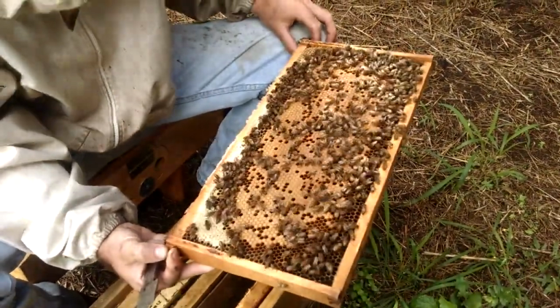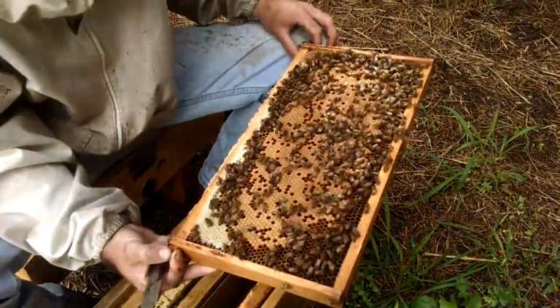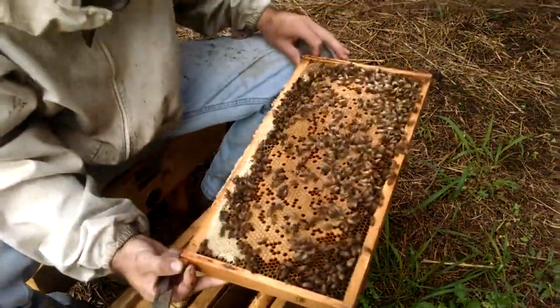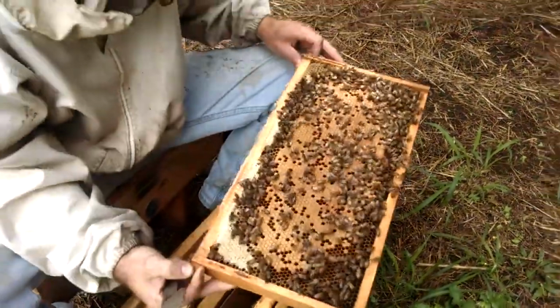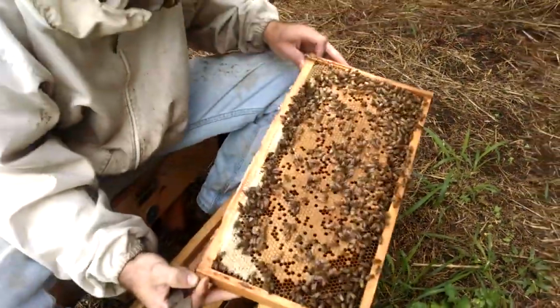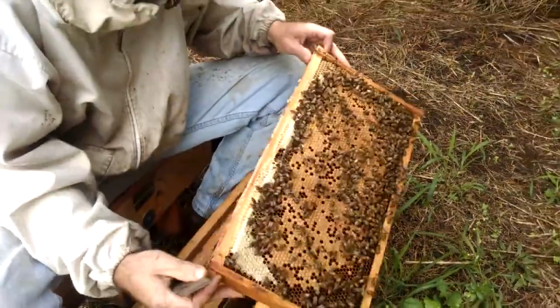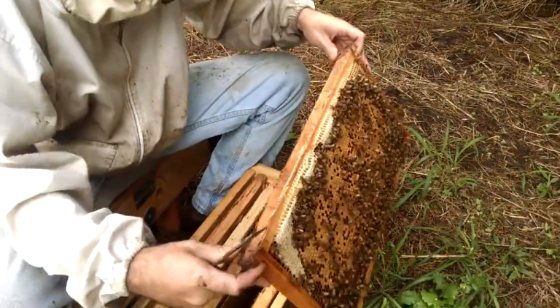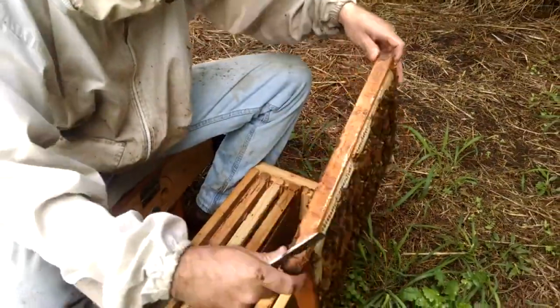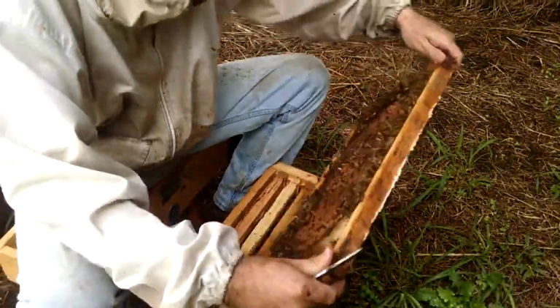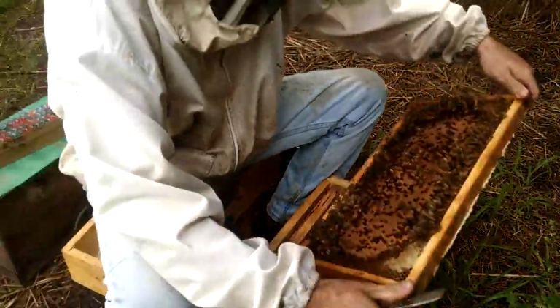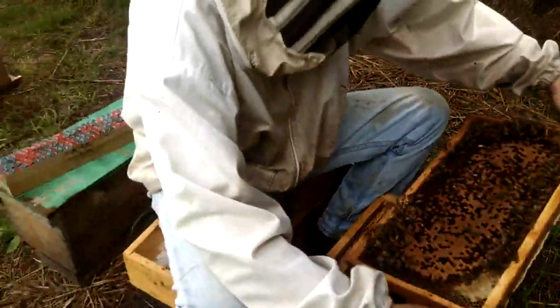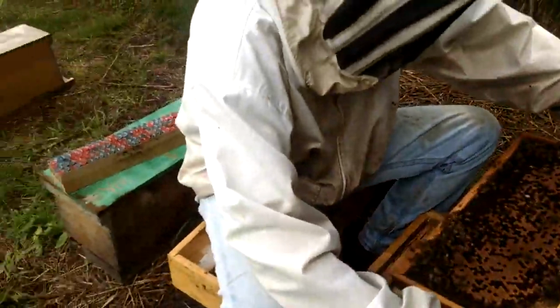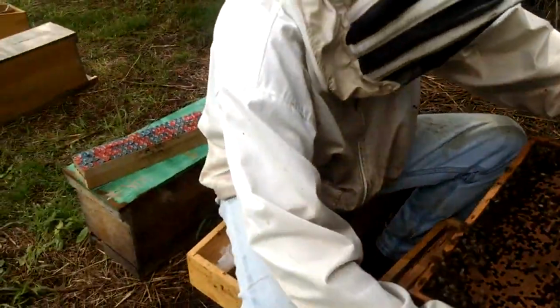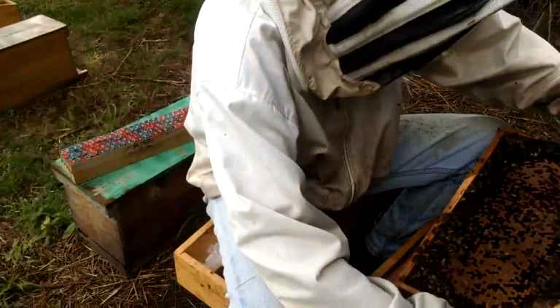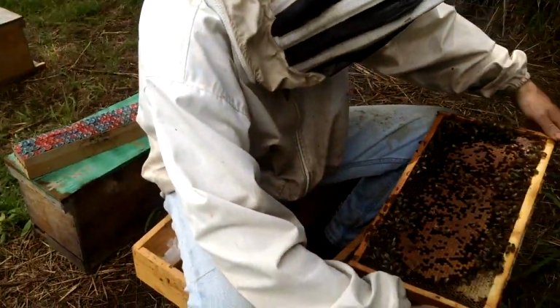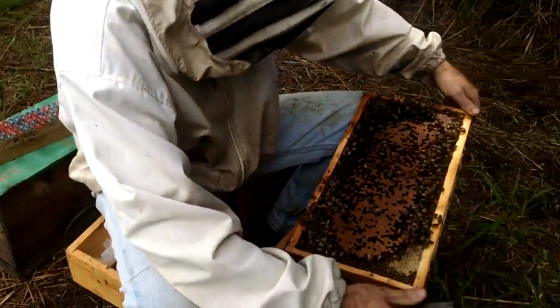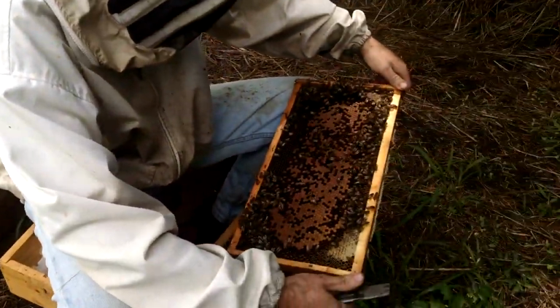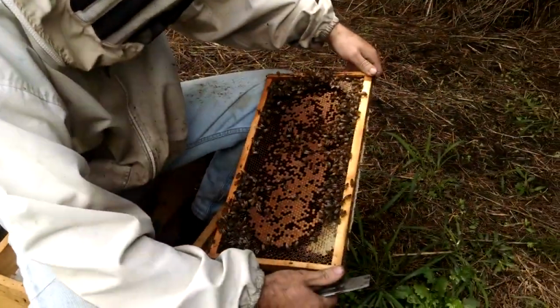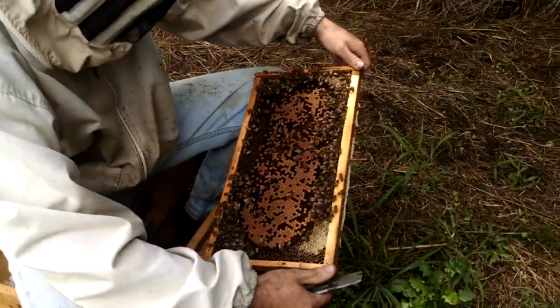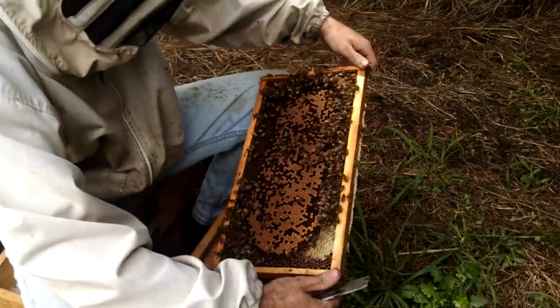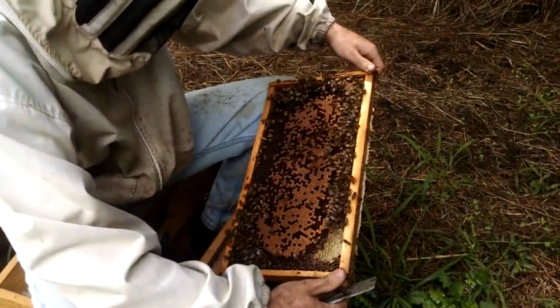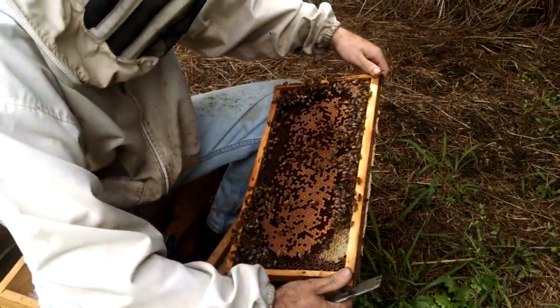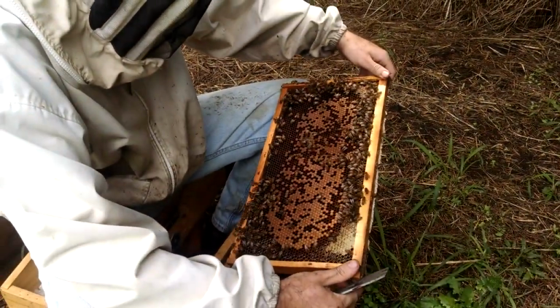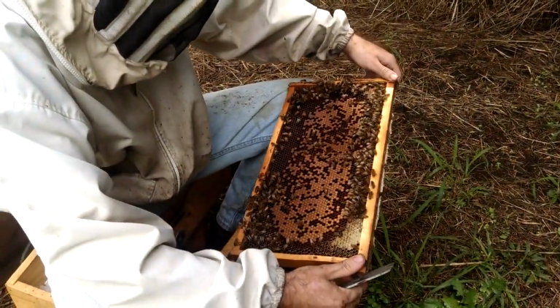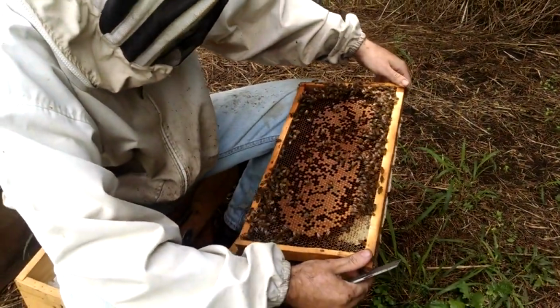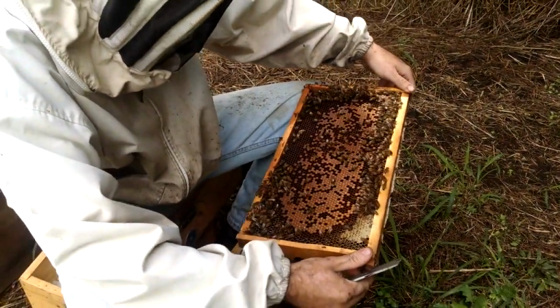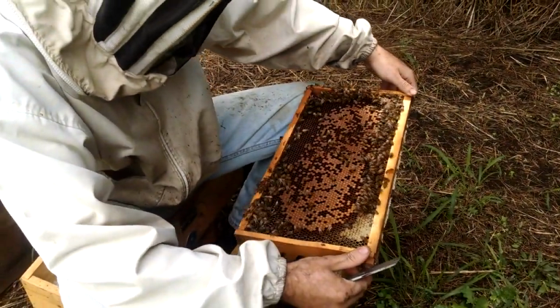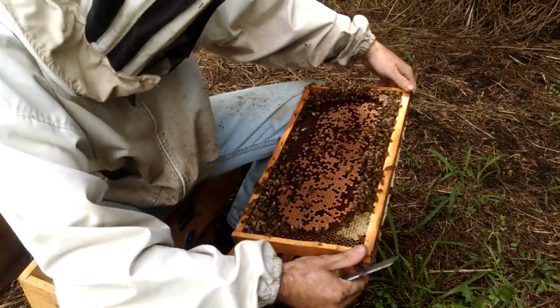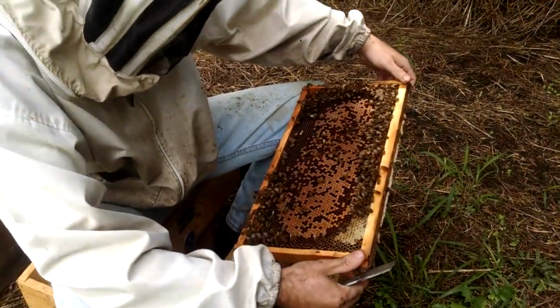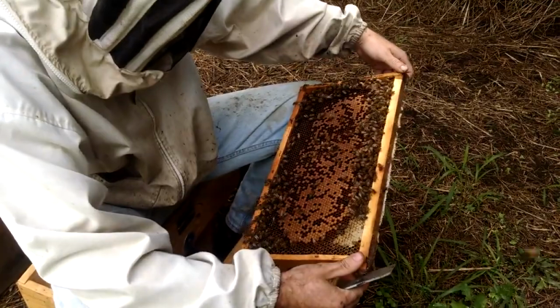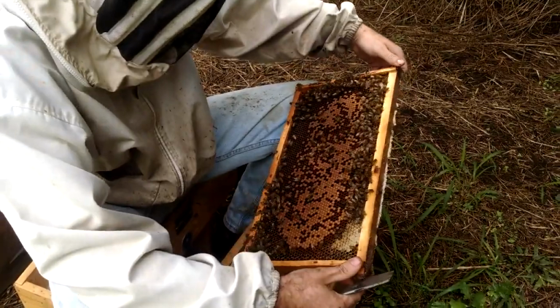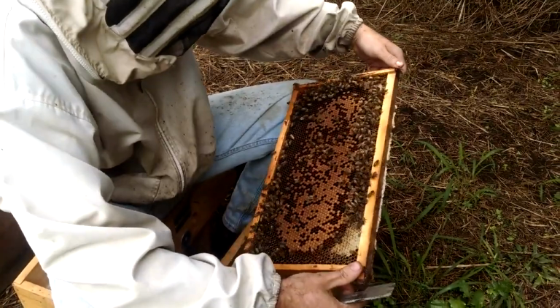For those of you who don't know, these plastic cups are made by JZBZ. You can get them pretty much on any bee supply.